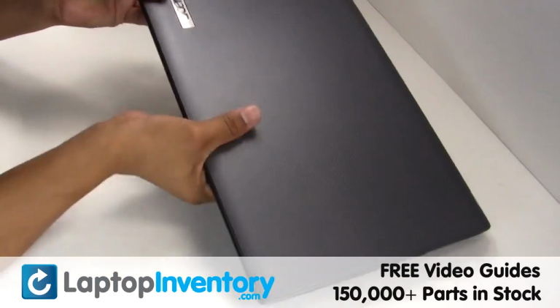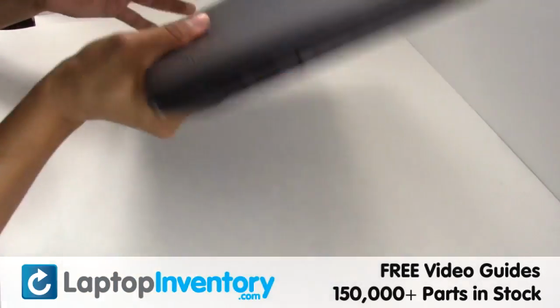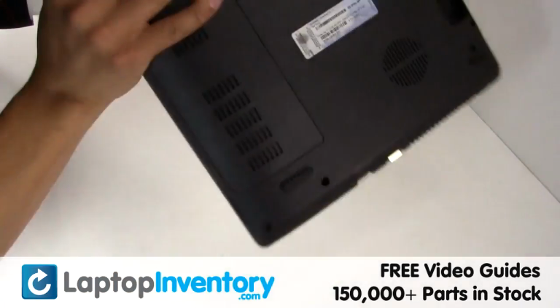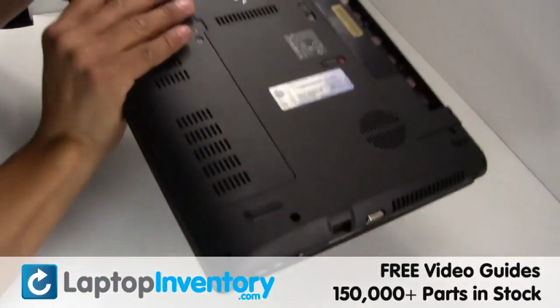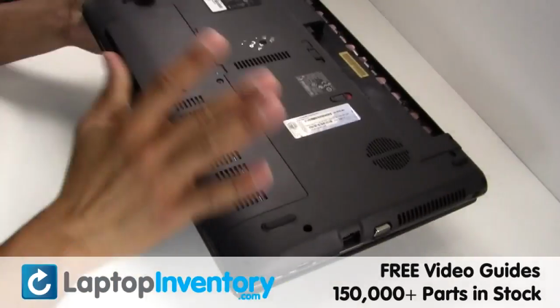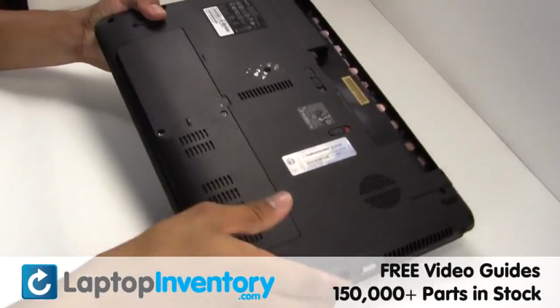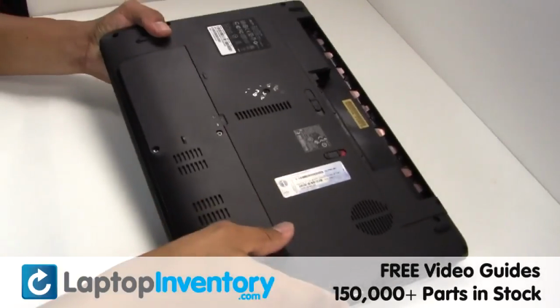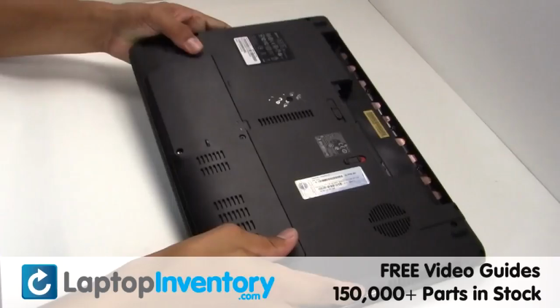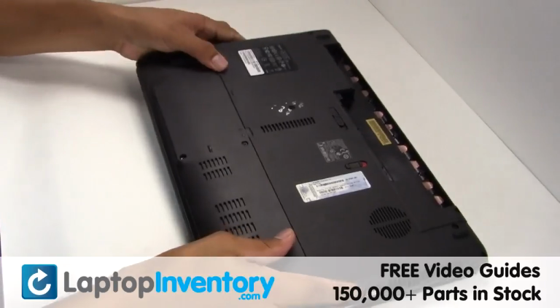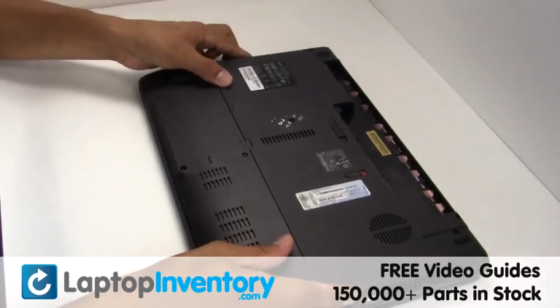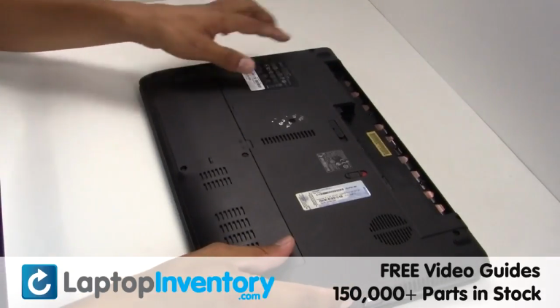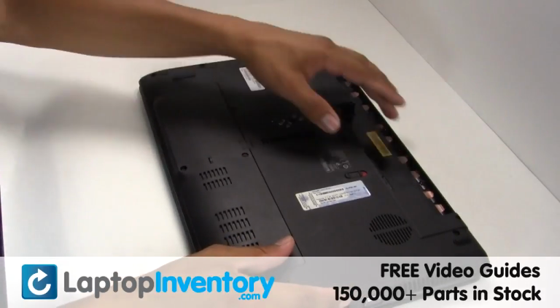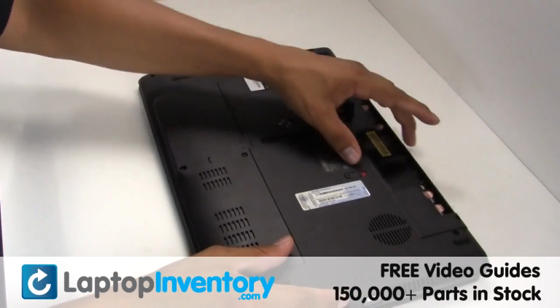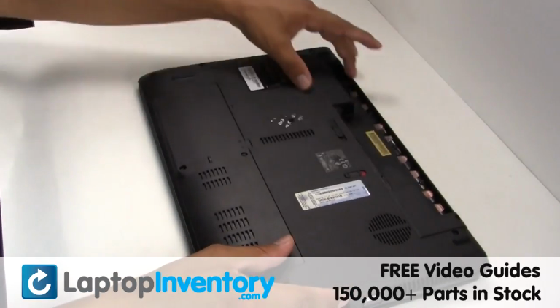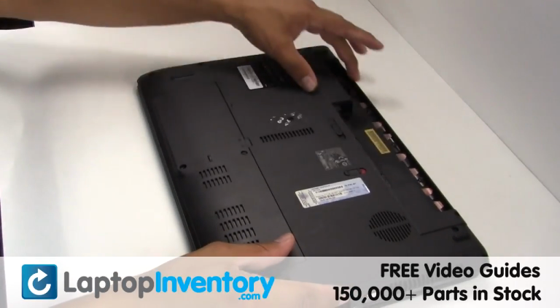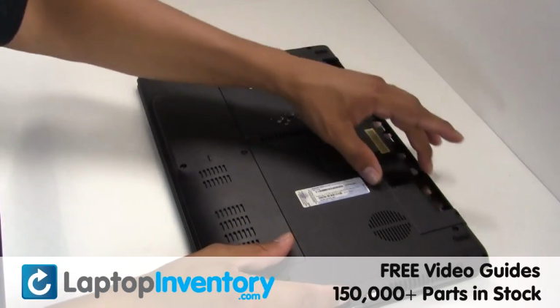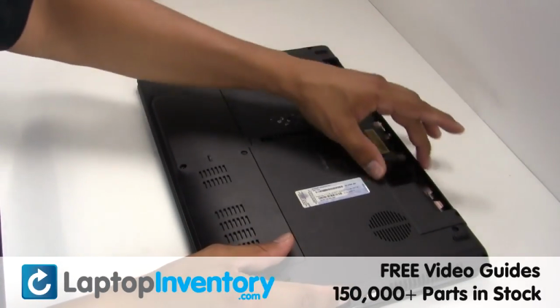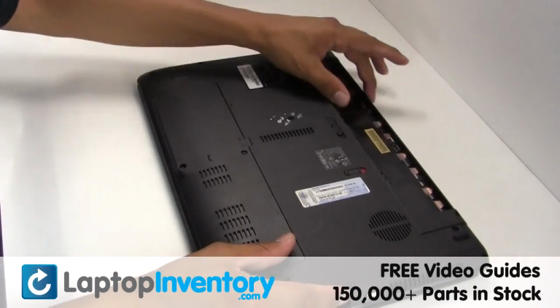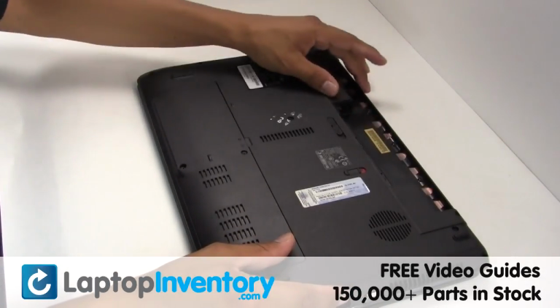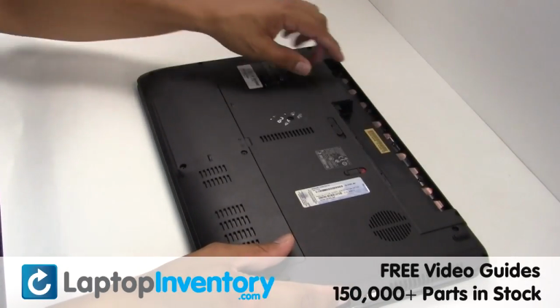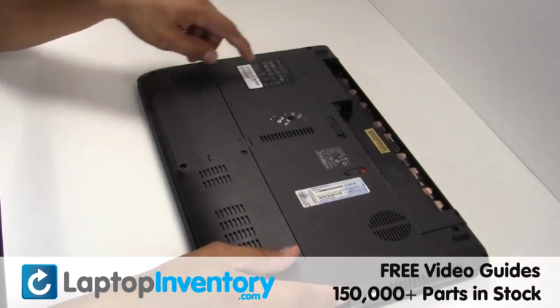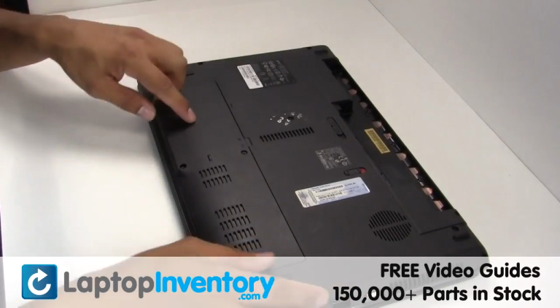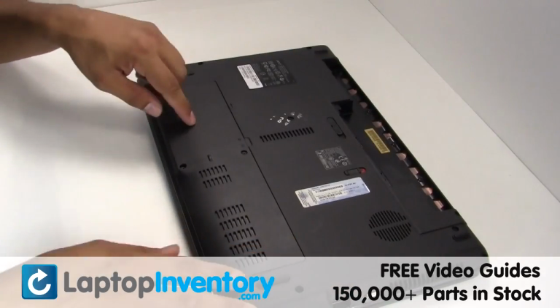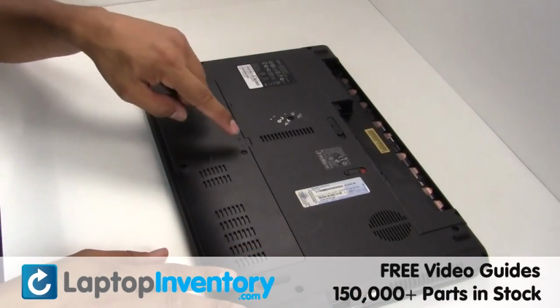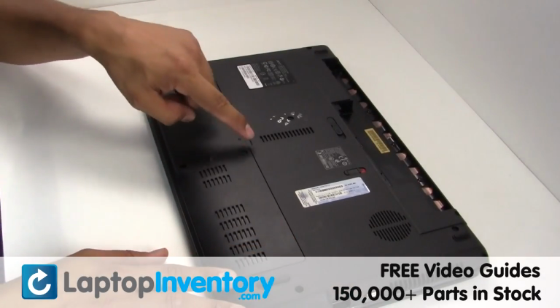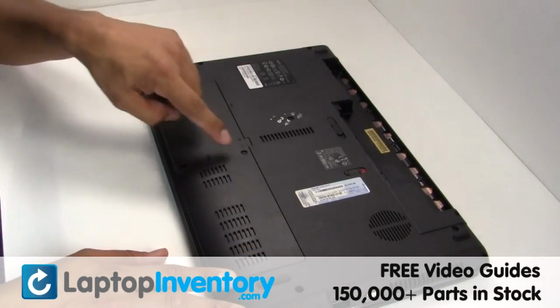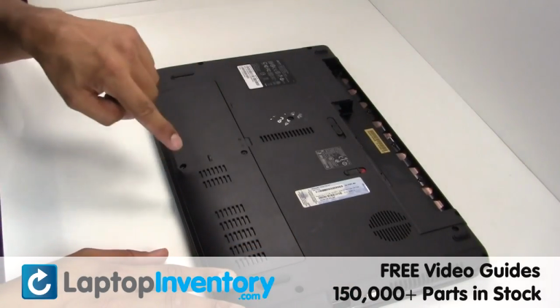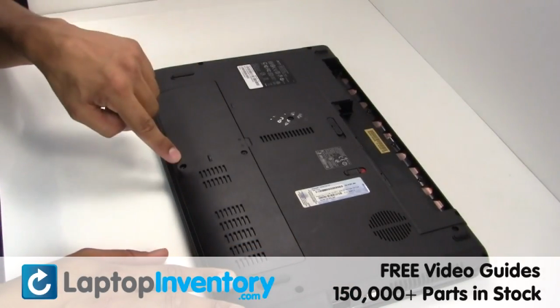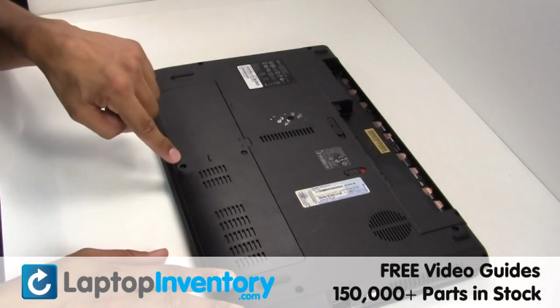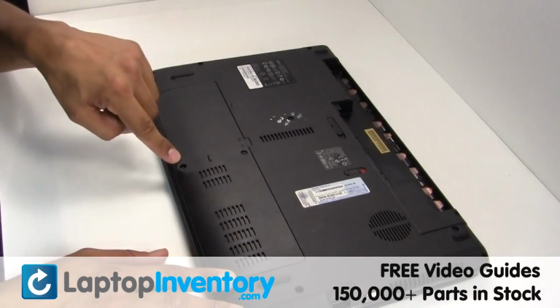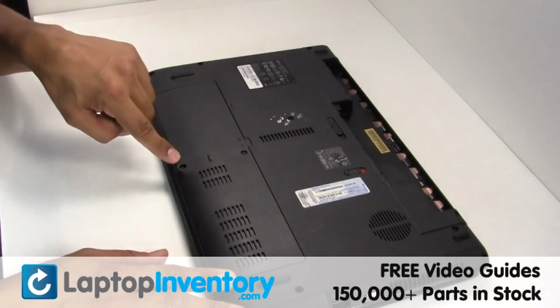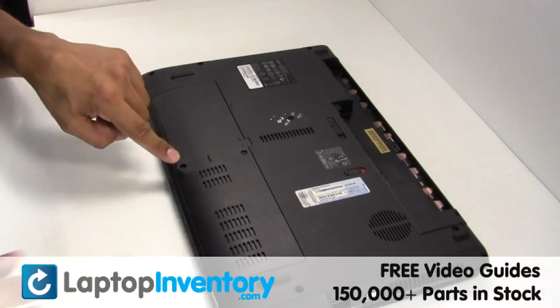Turn the laptop over and remove the screws.